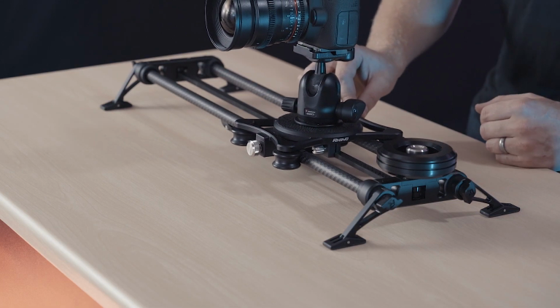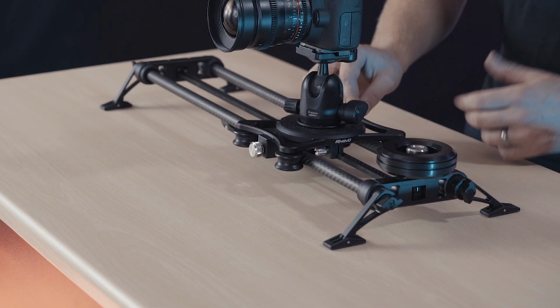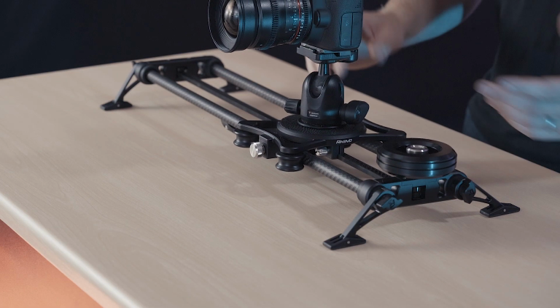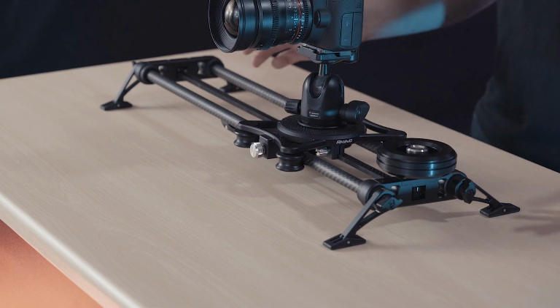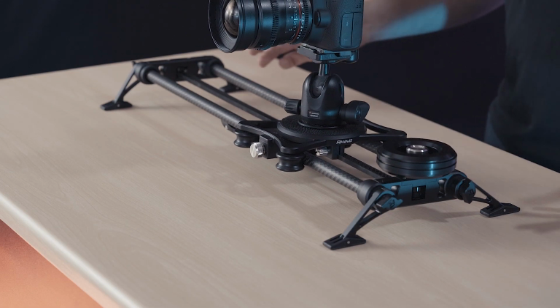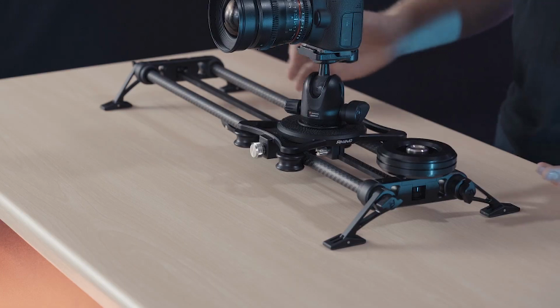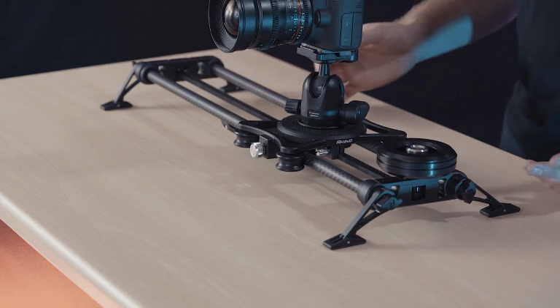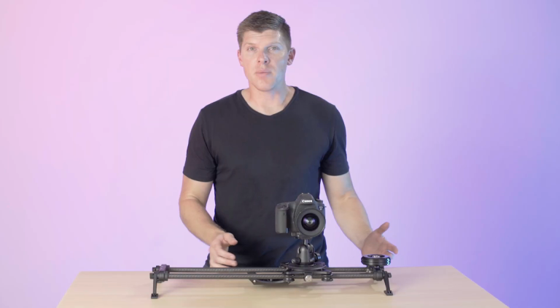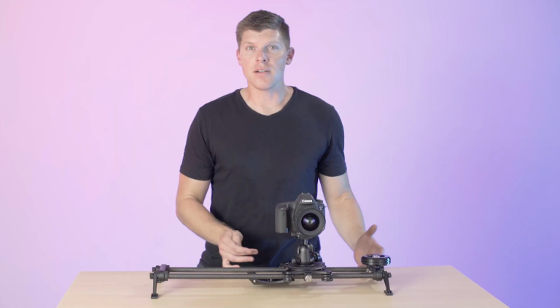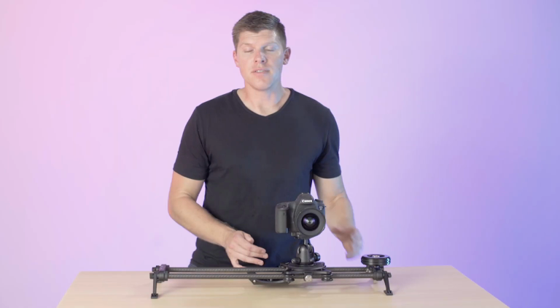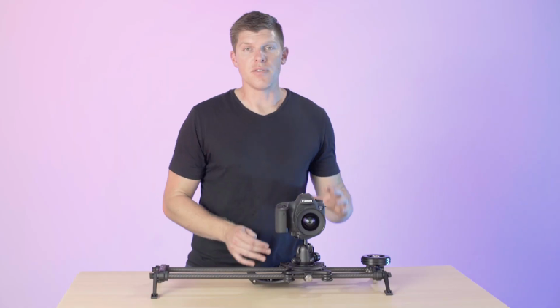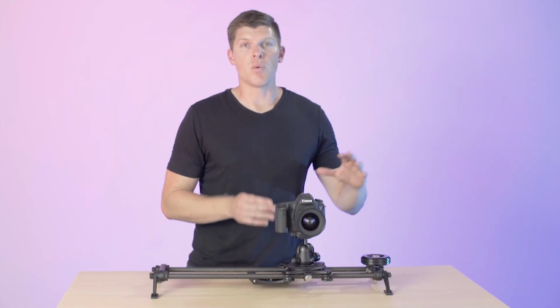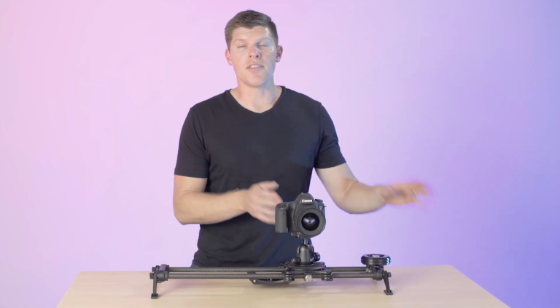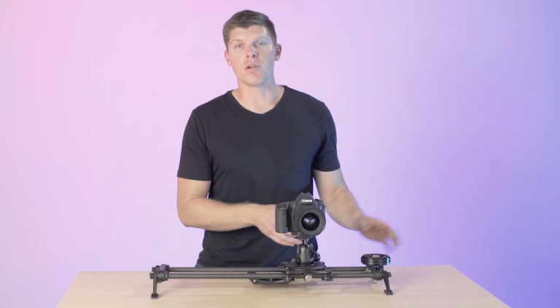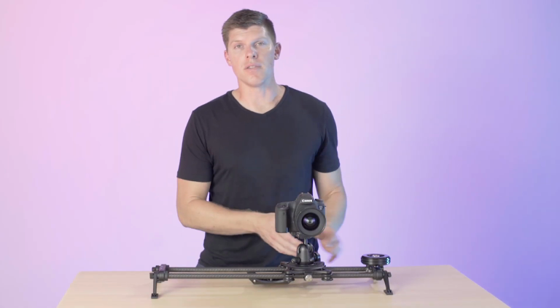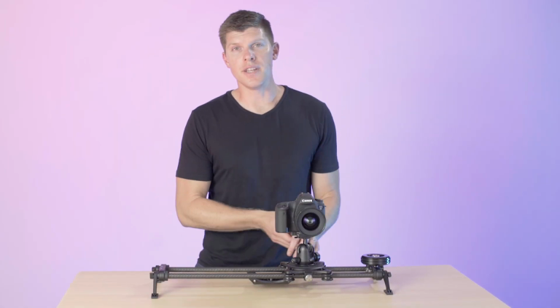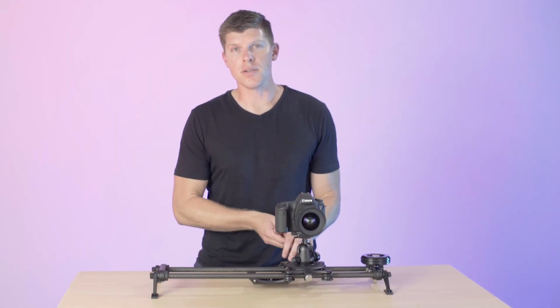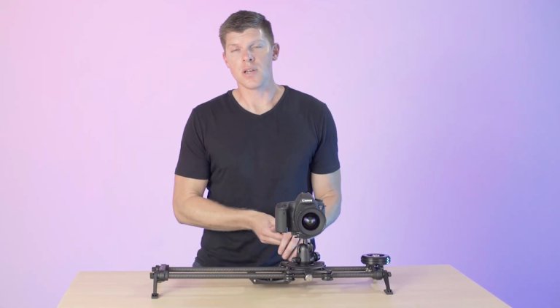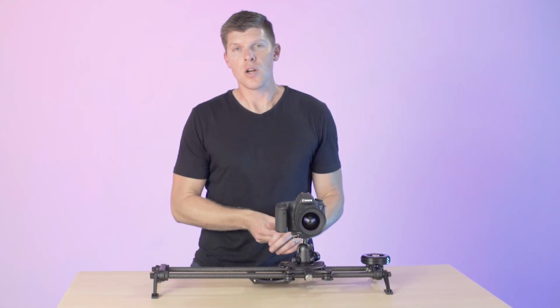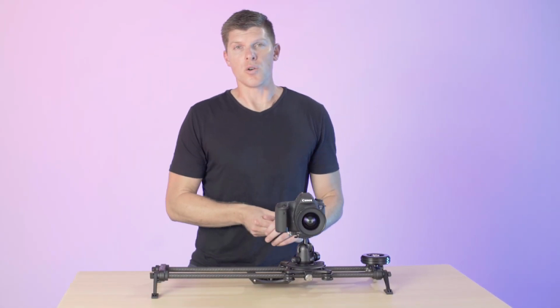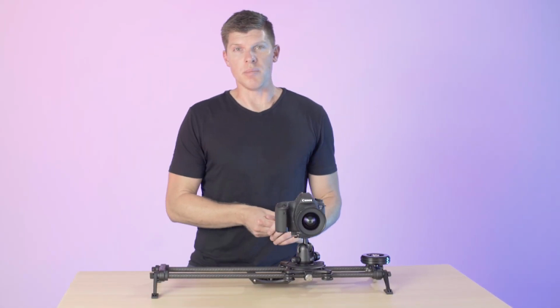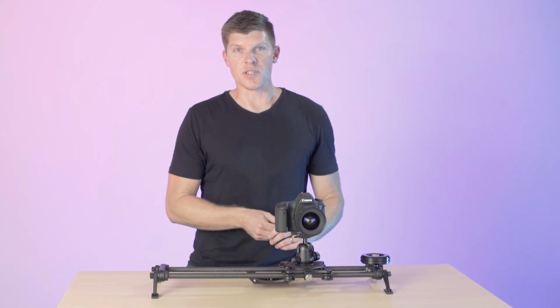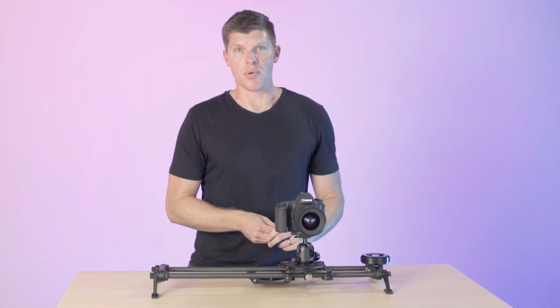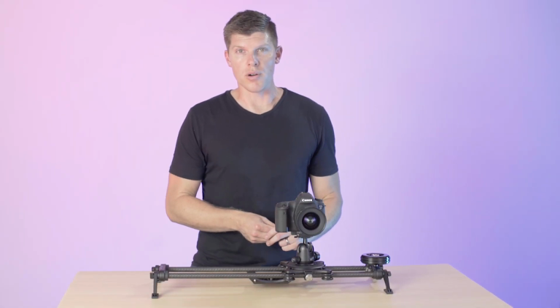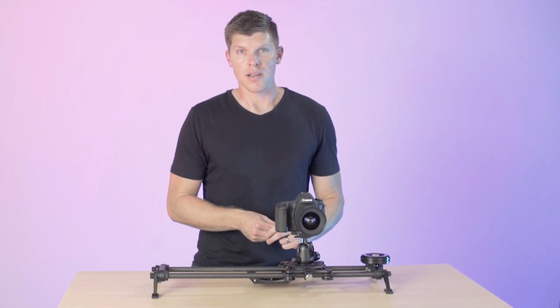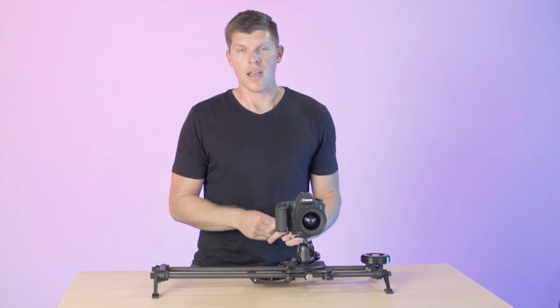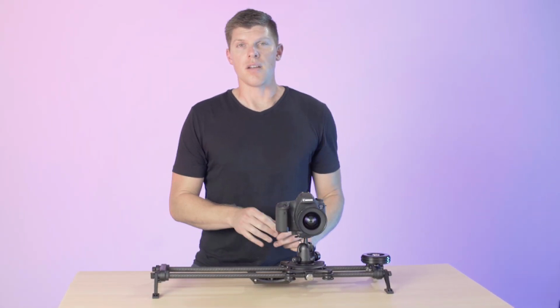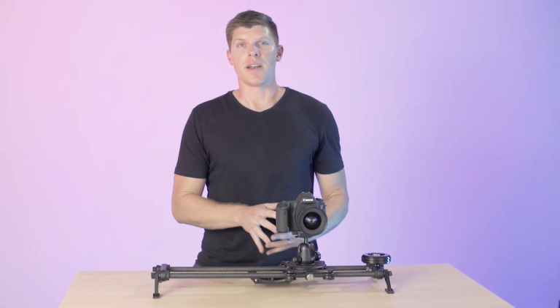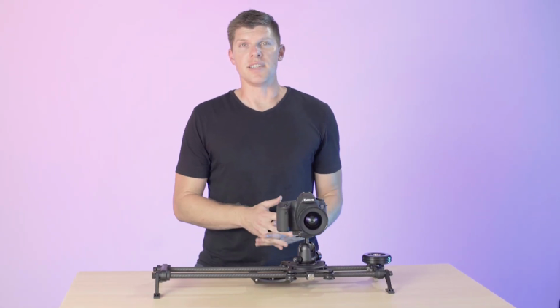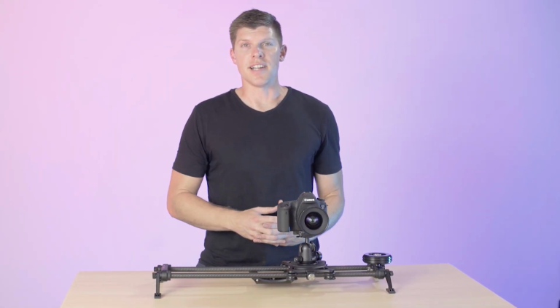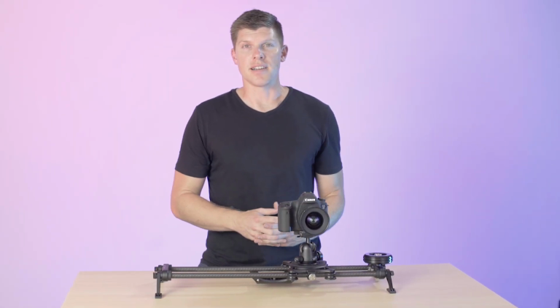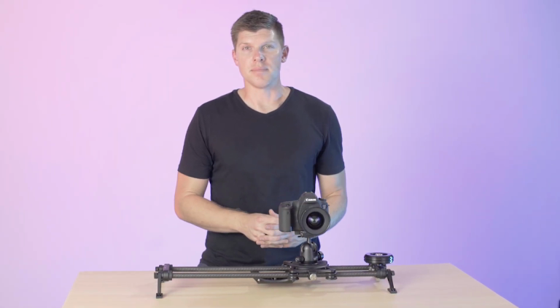If you have any questions about Flywheel, feel free to watch more of our videos or email support at rhinocd.com.